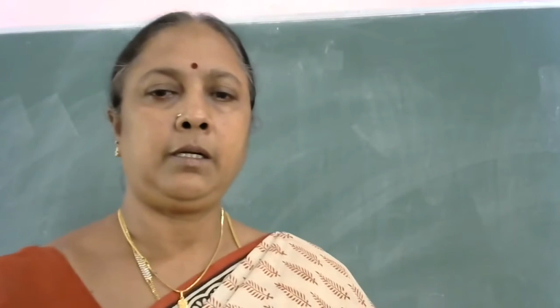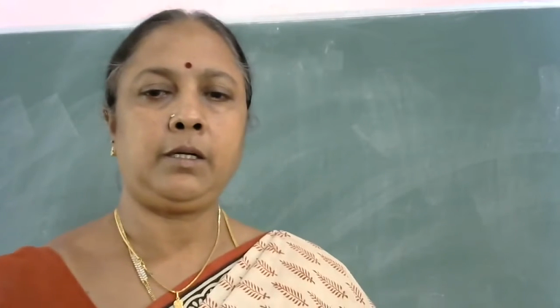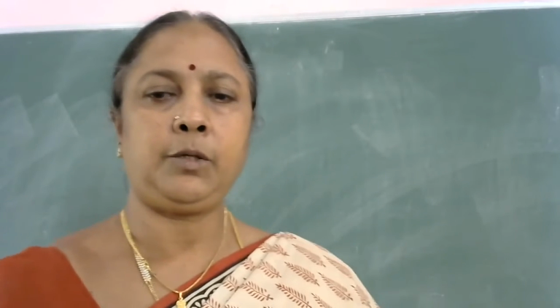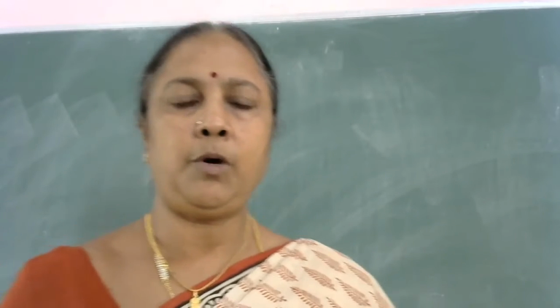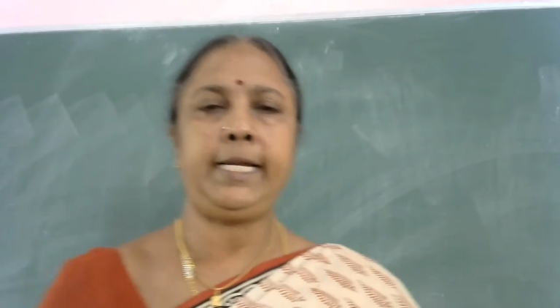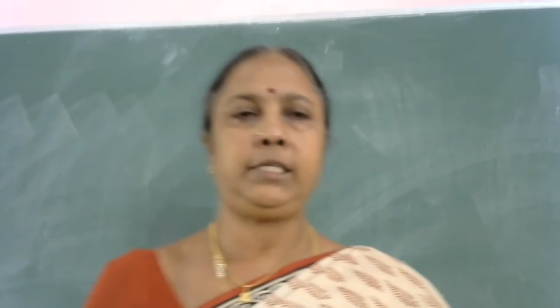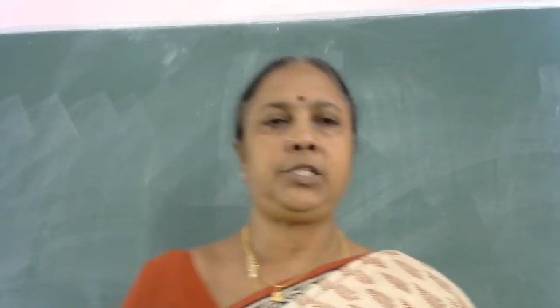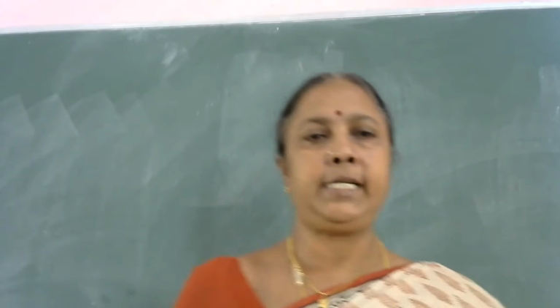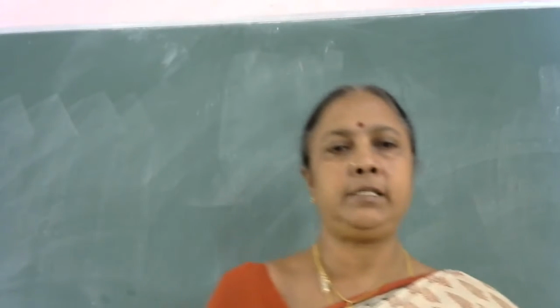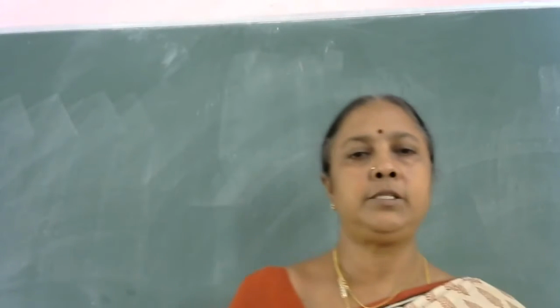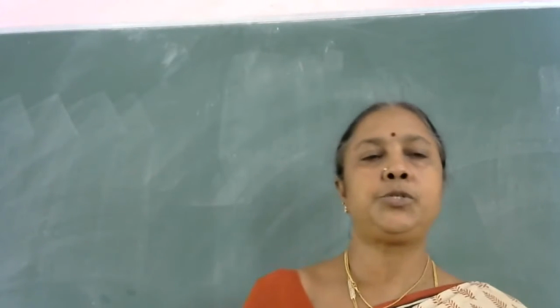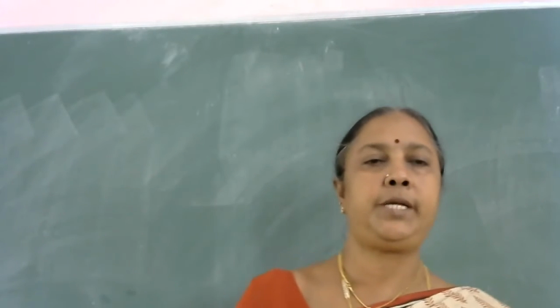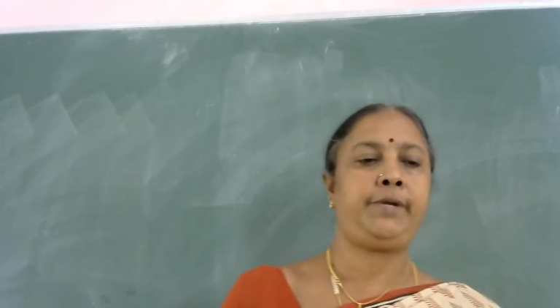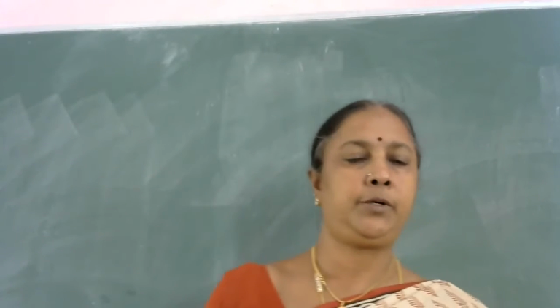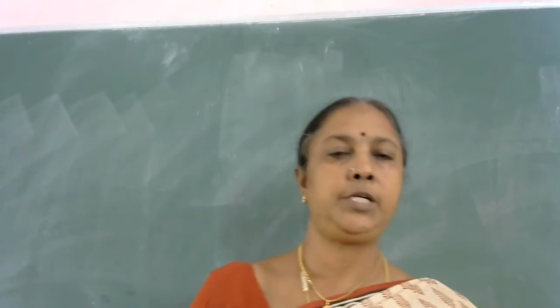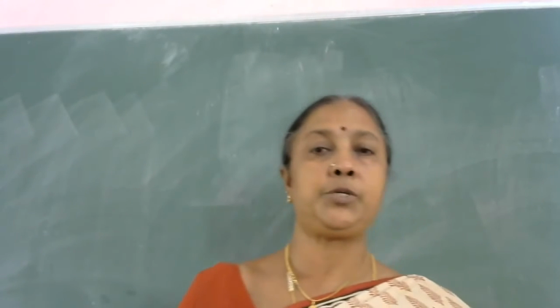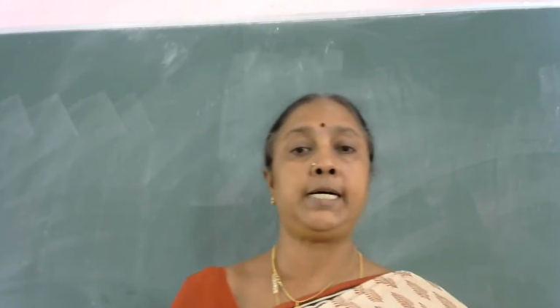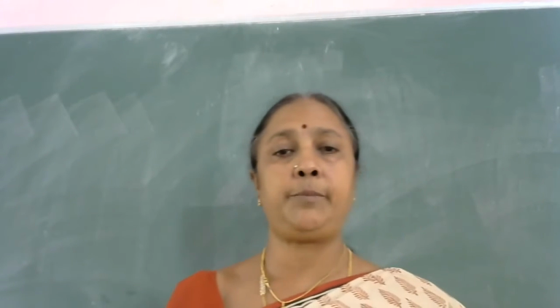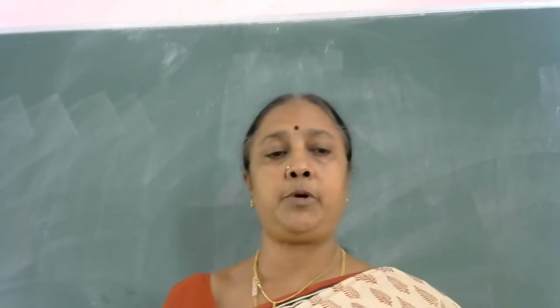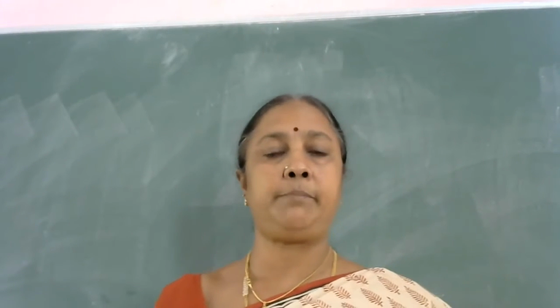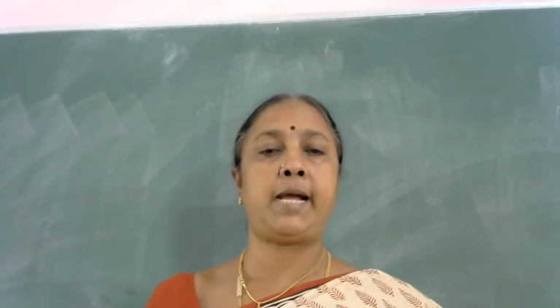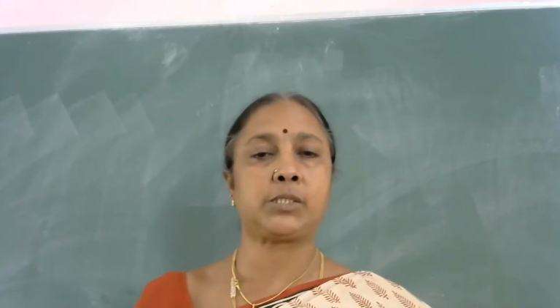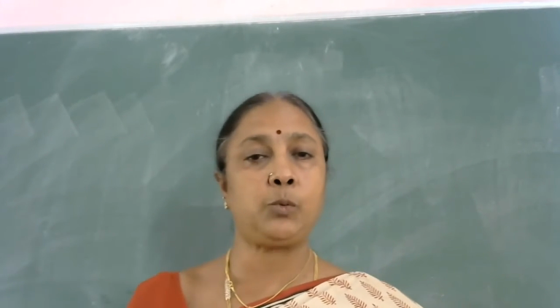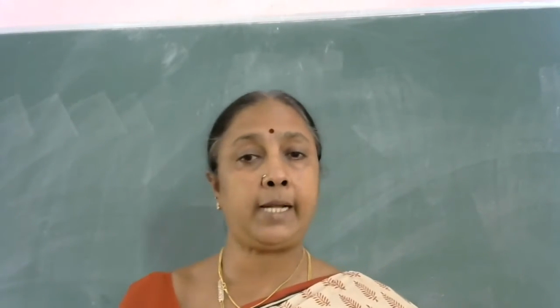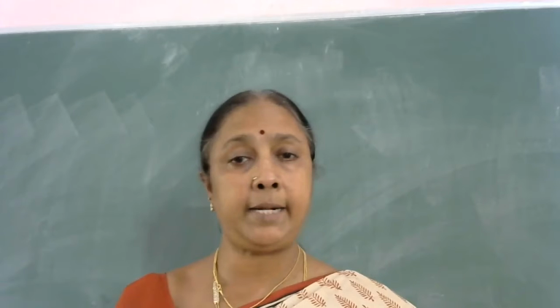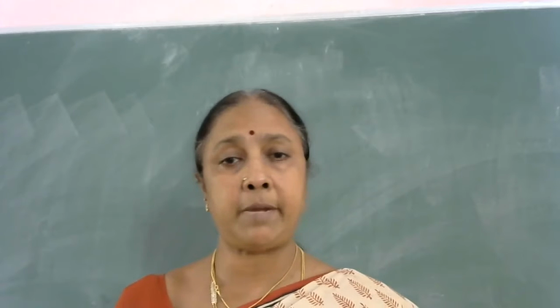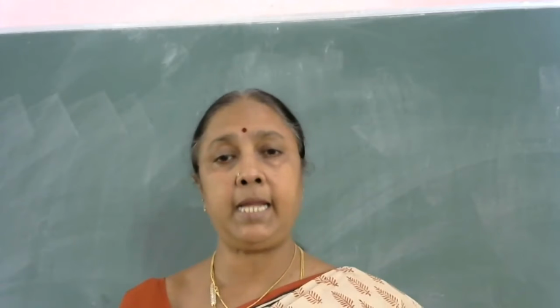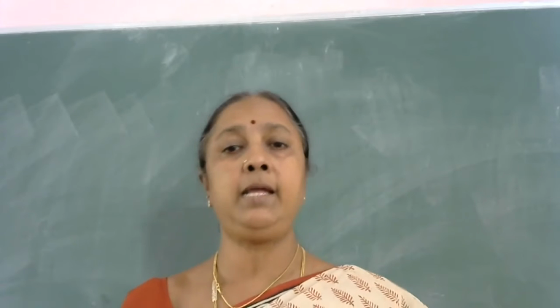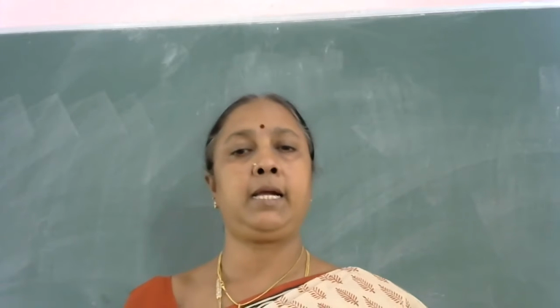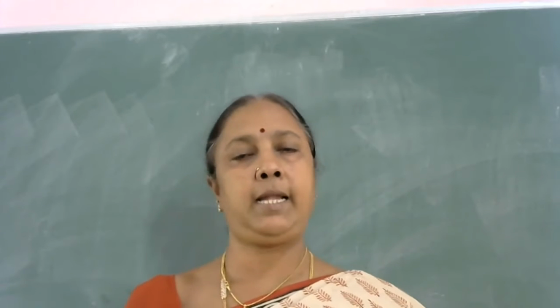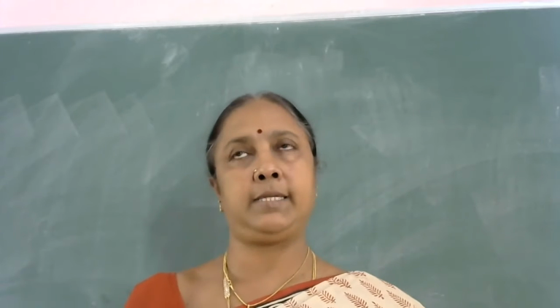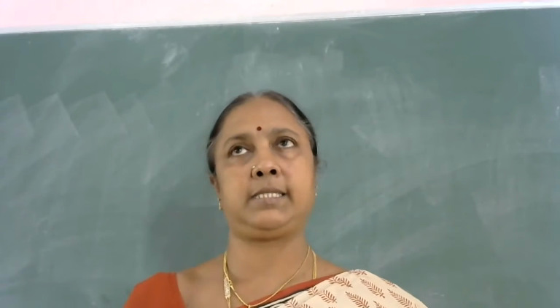Good morning, children. Today we are going to learn about my school and my class.